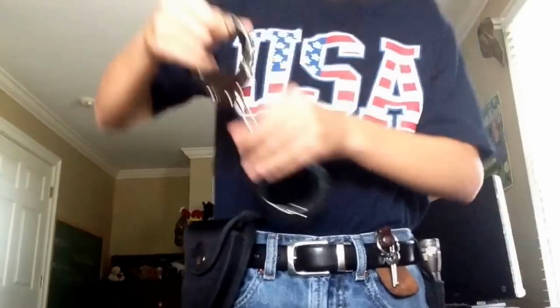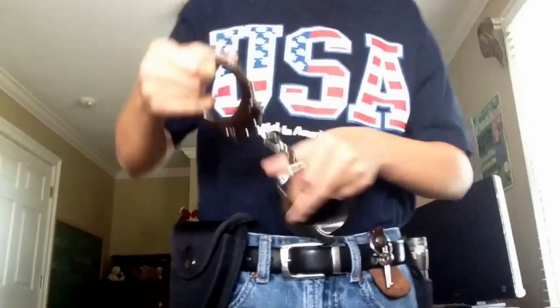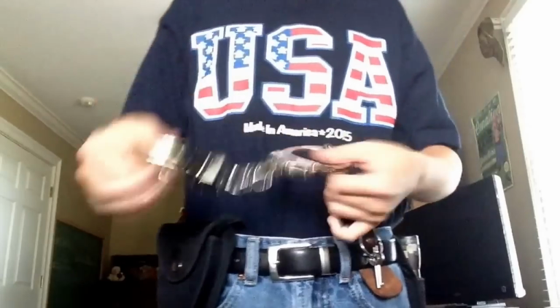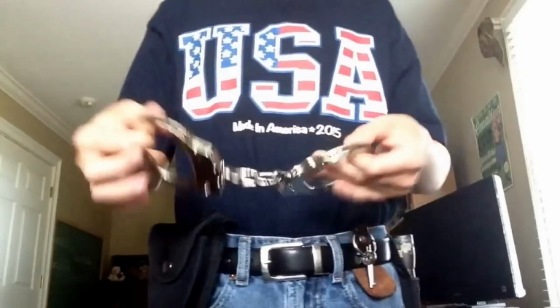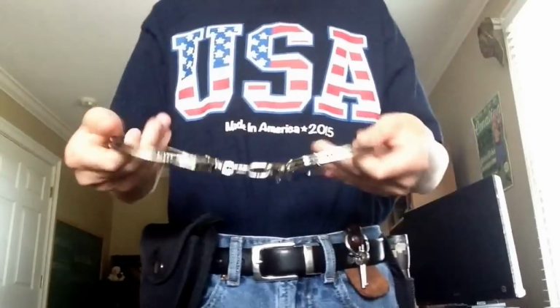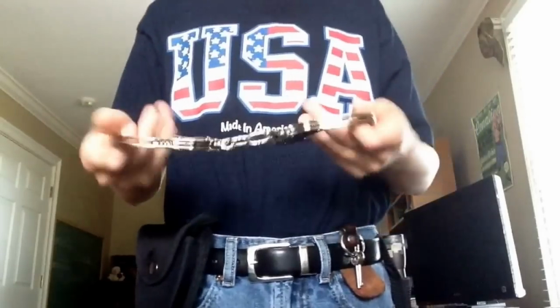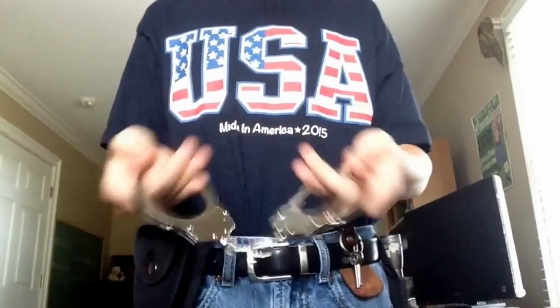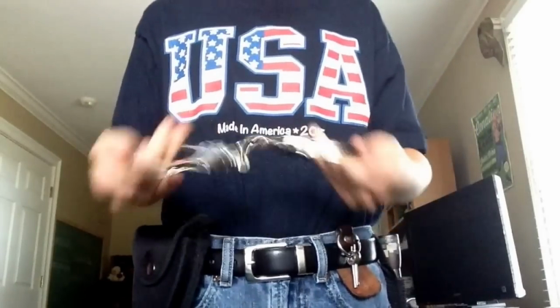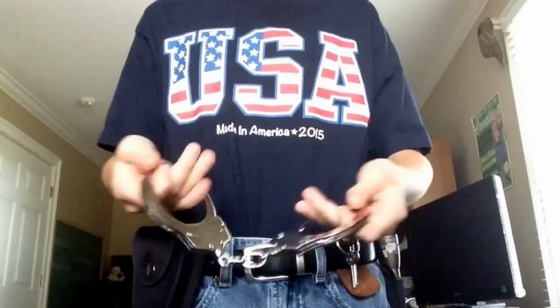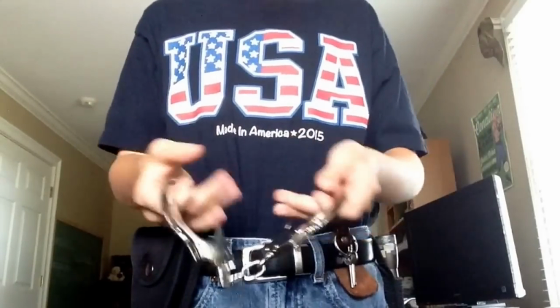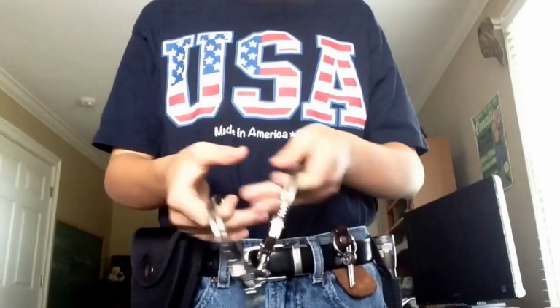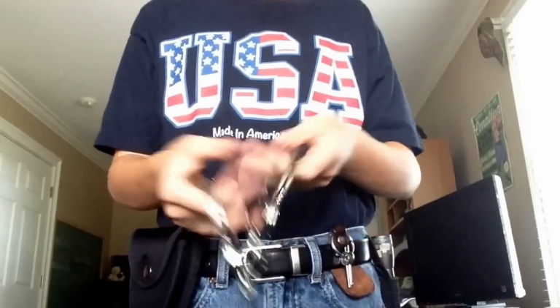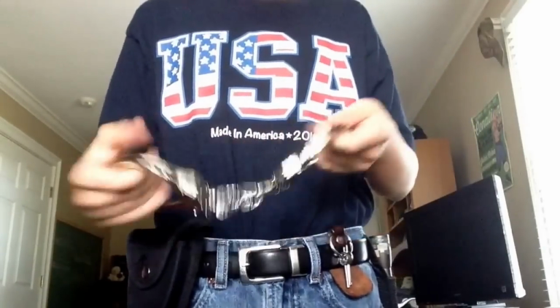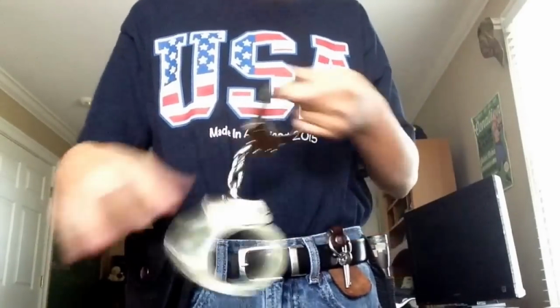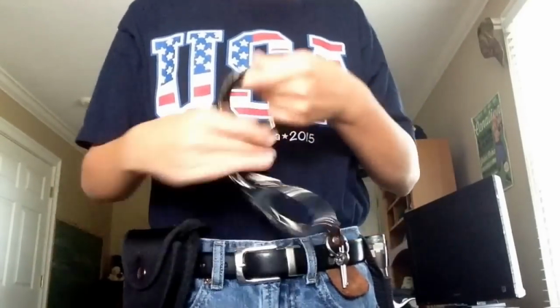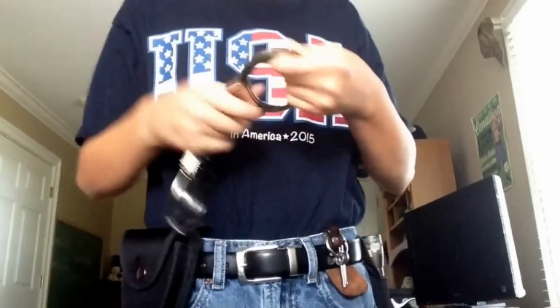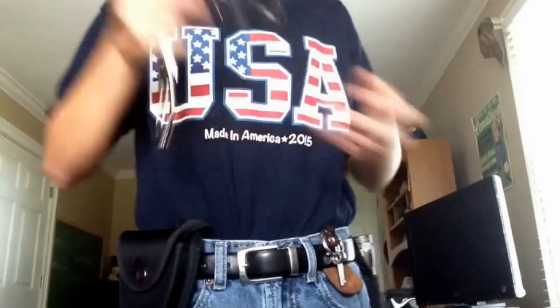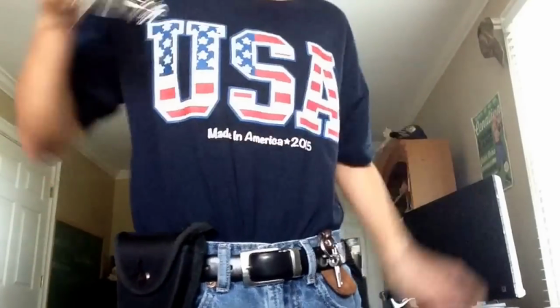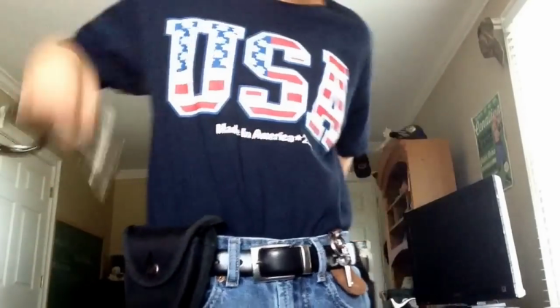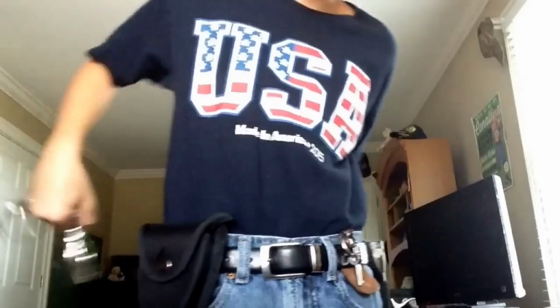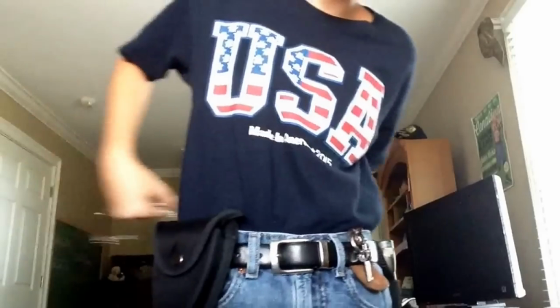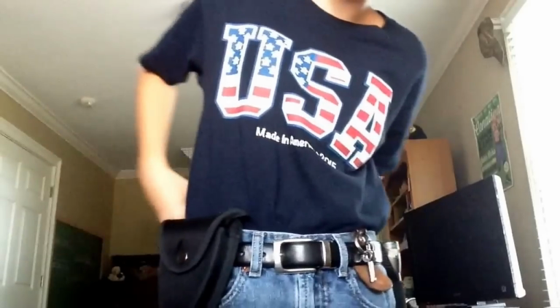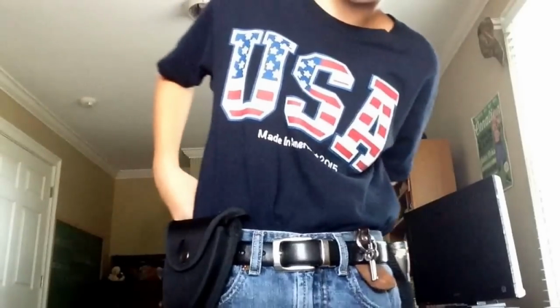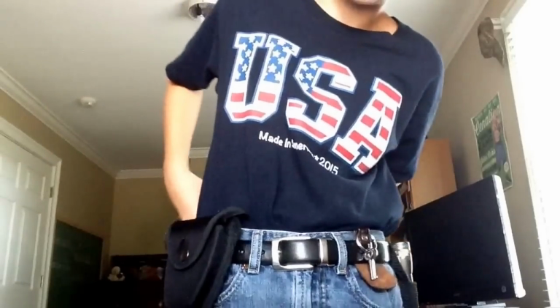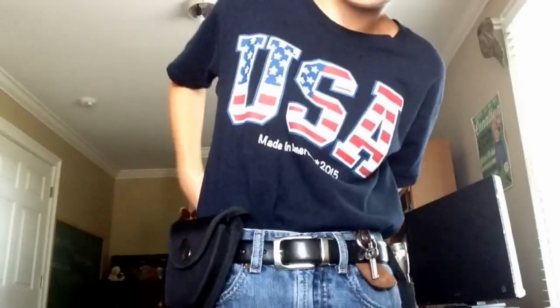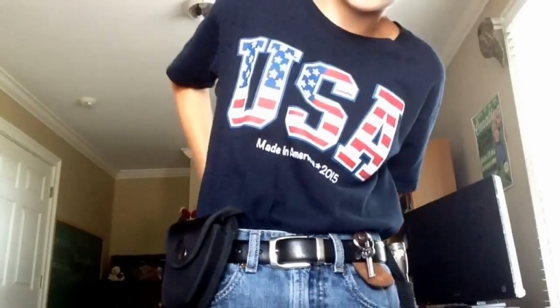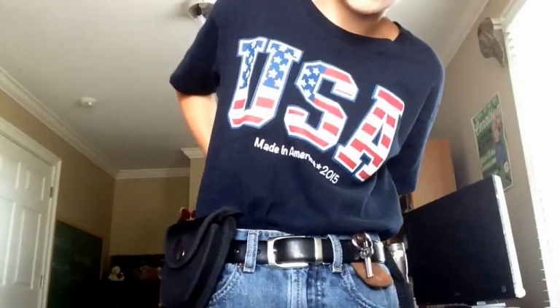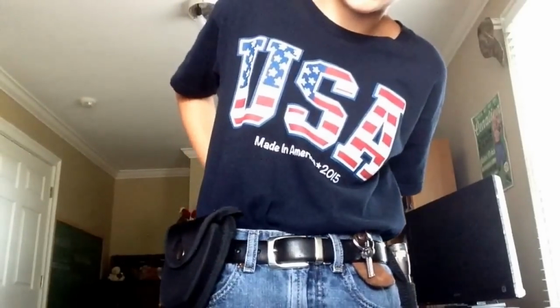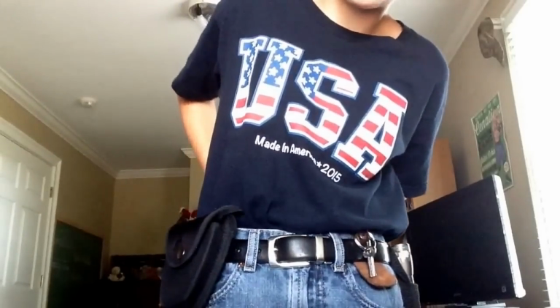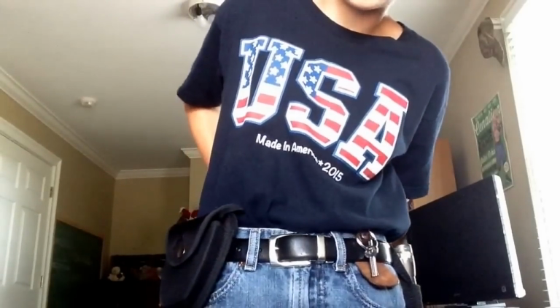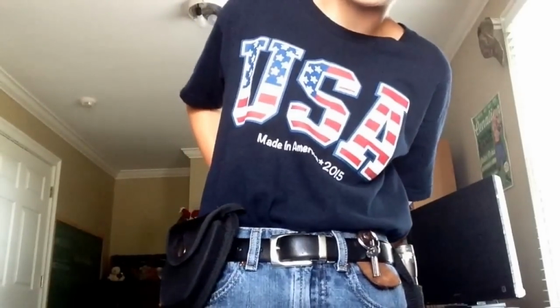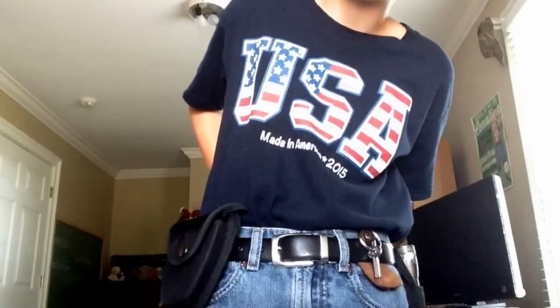I have these no-name cuffs. I don't like chain.